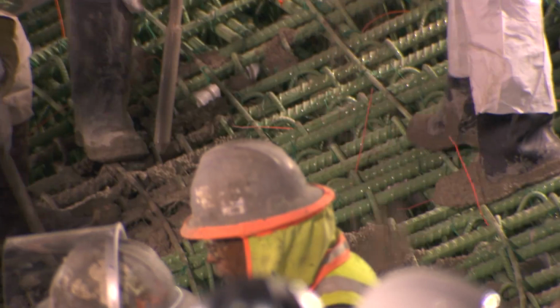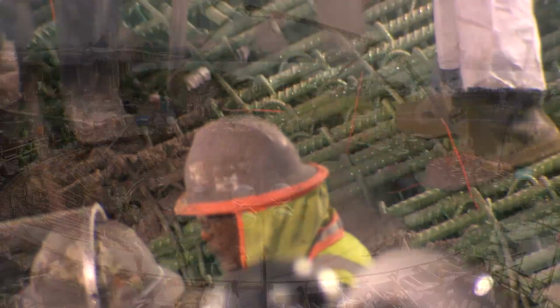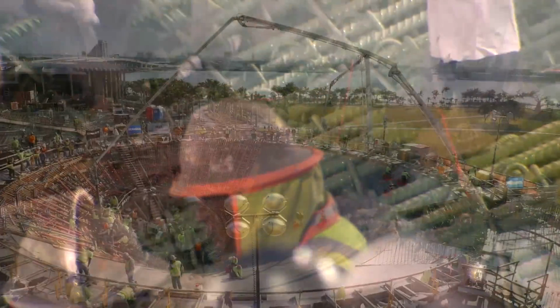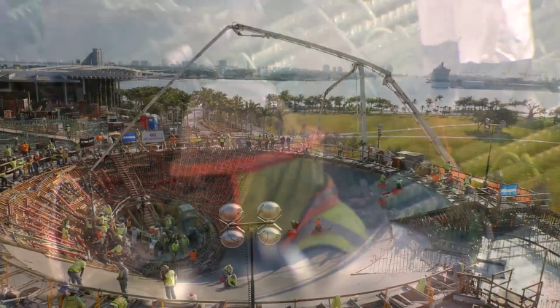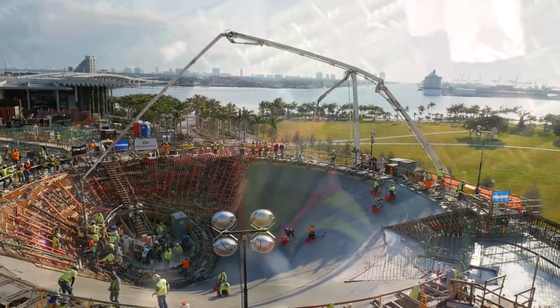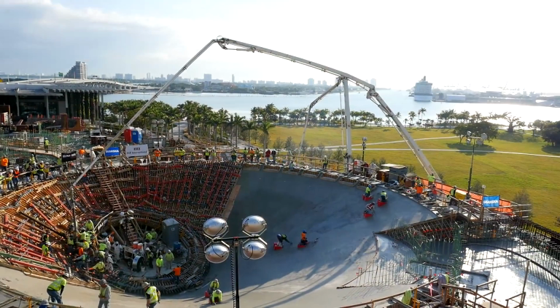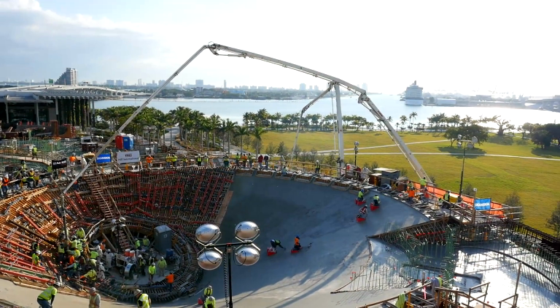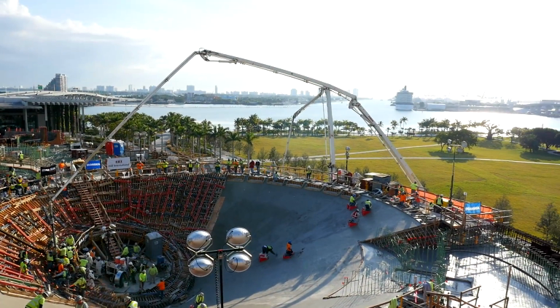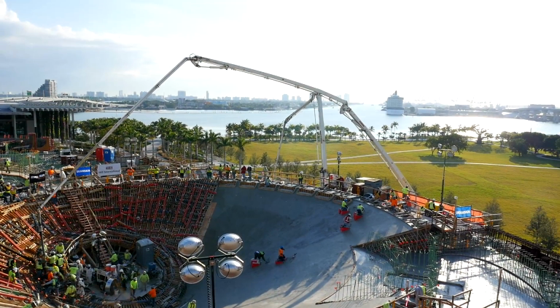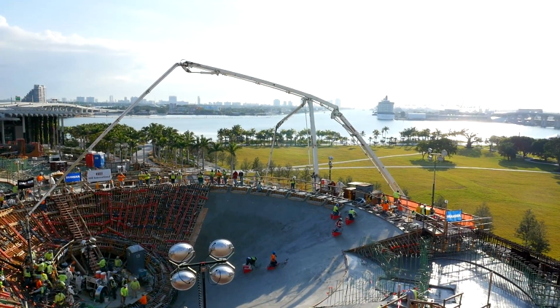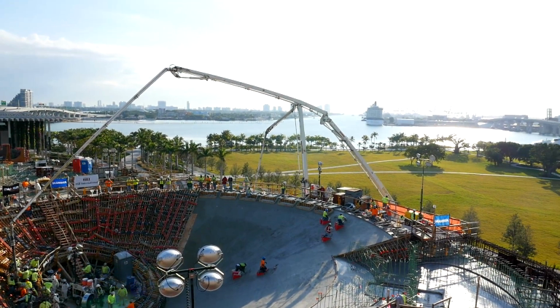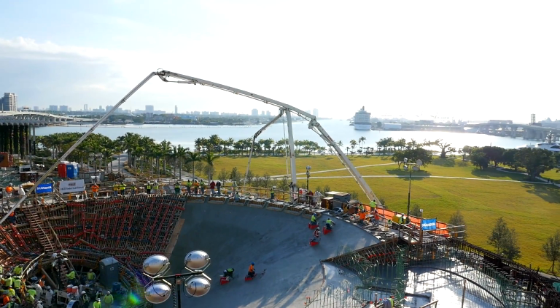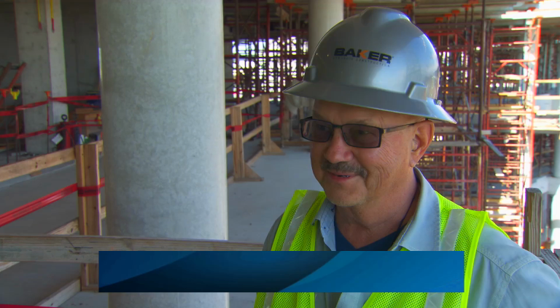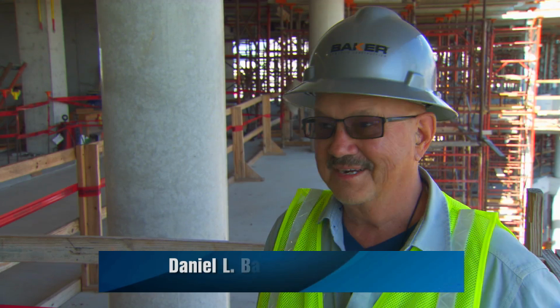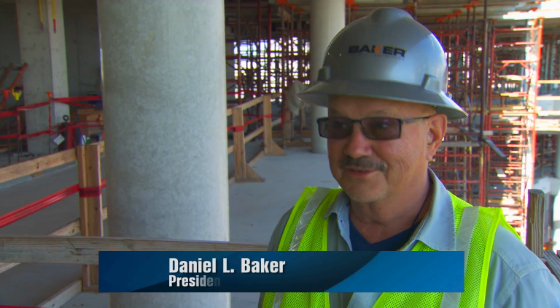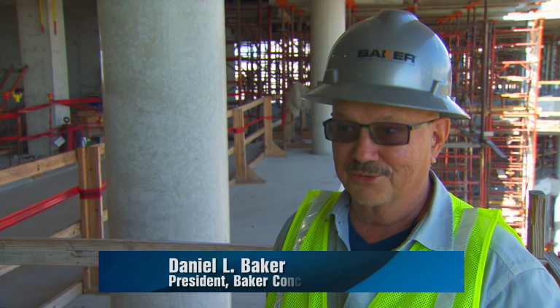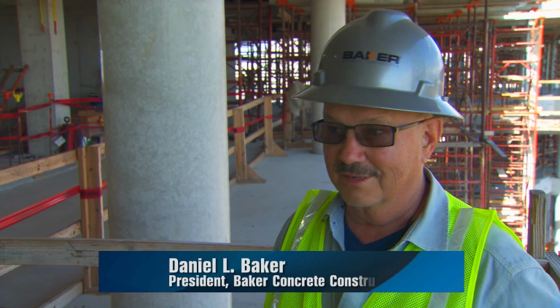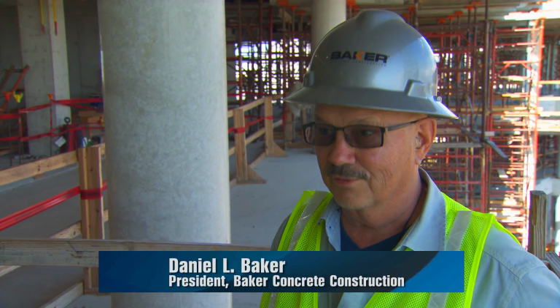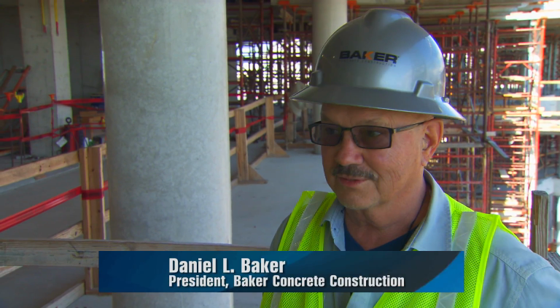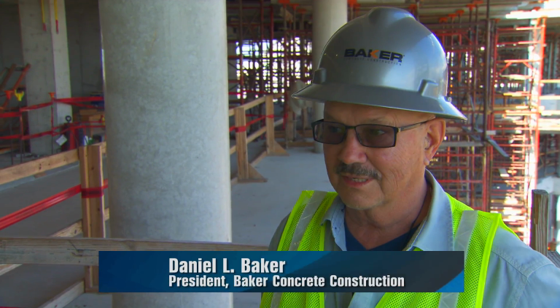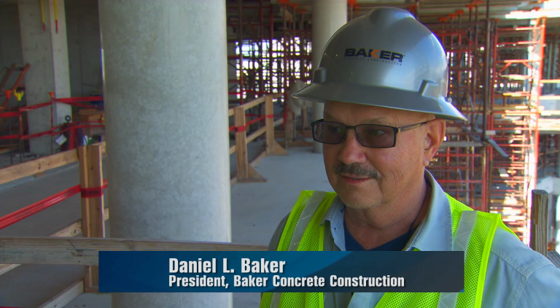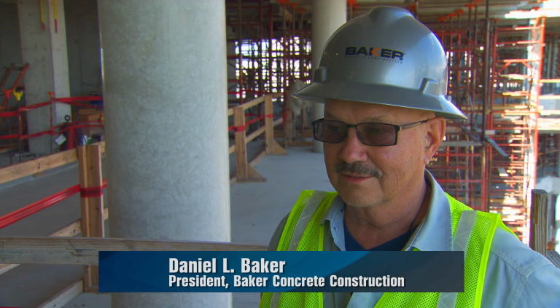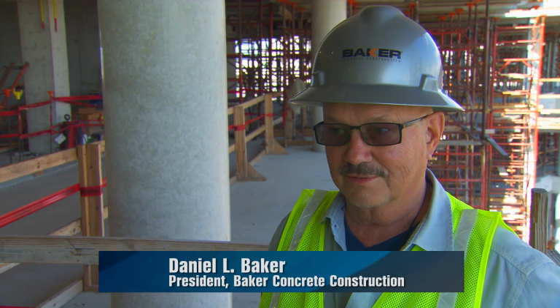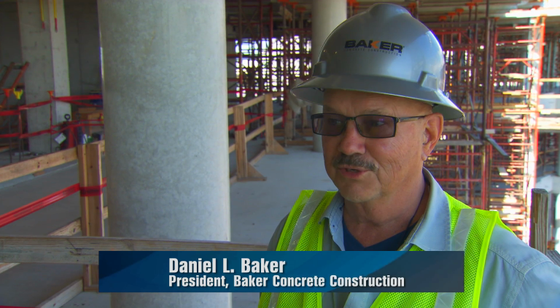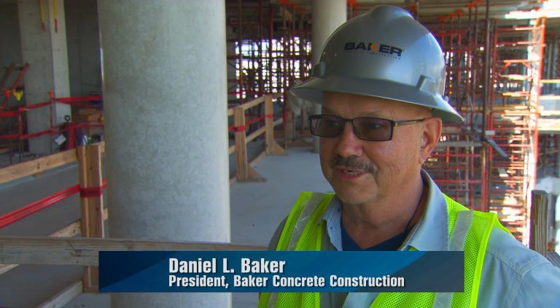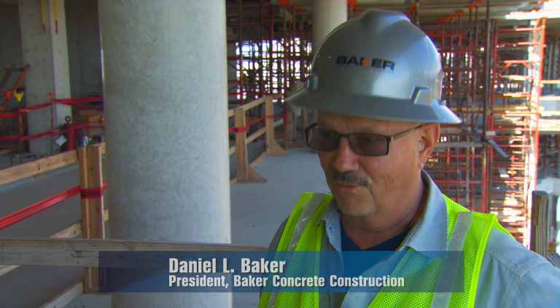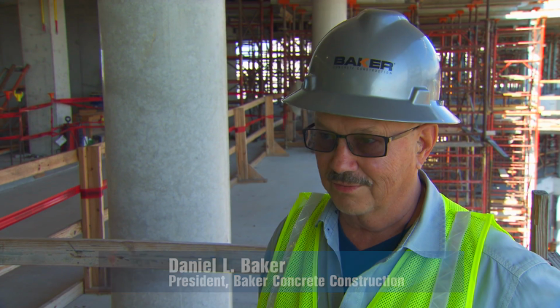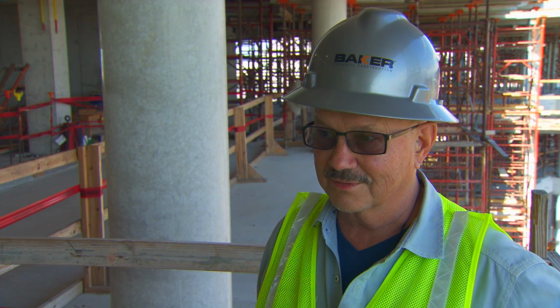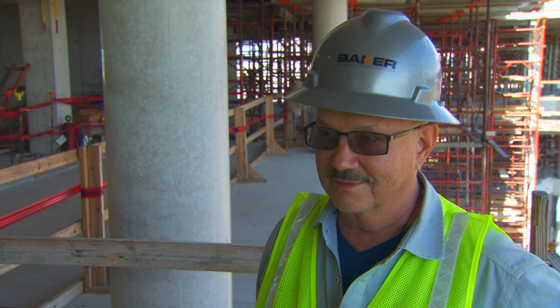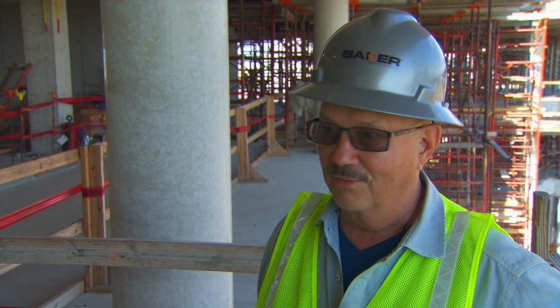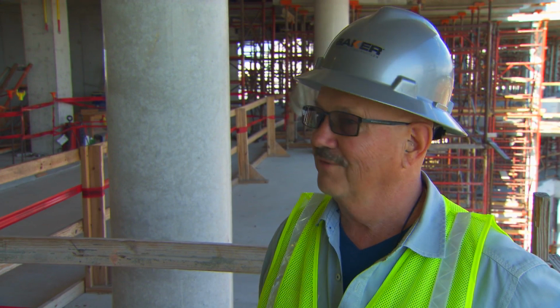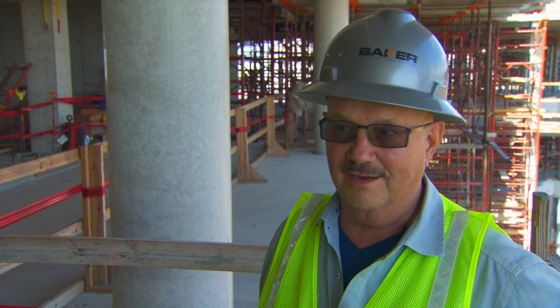I think this is a brand new thing for the city of Miami and surely for the museum world. It's one of a kind.